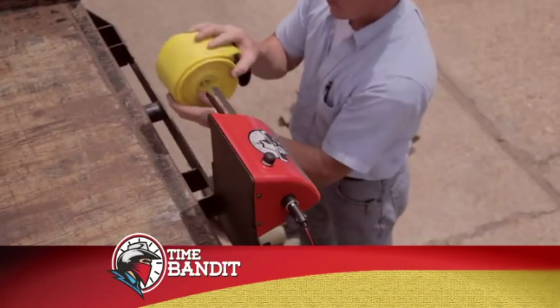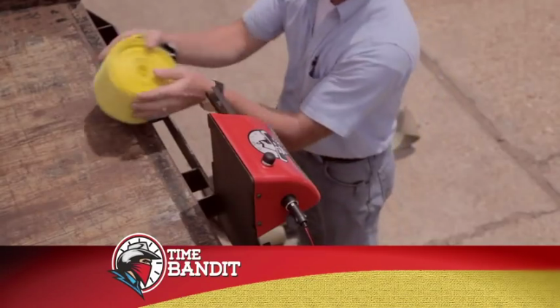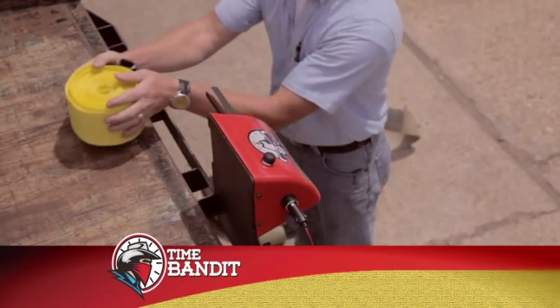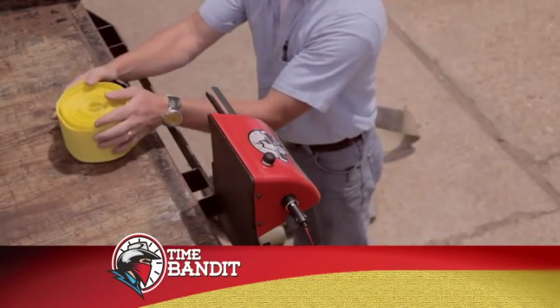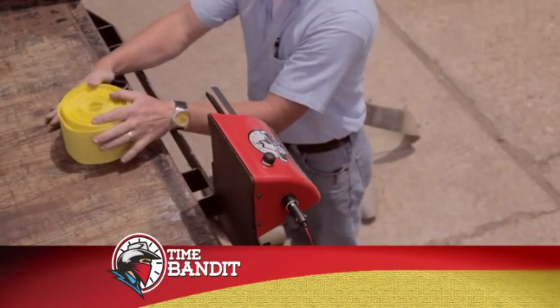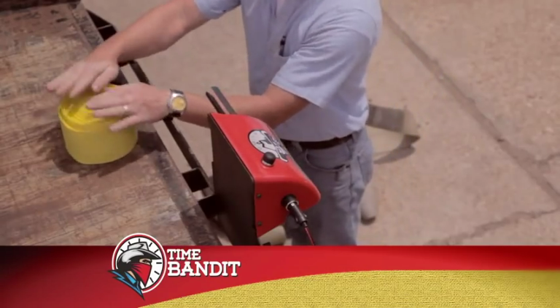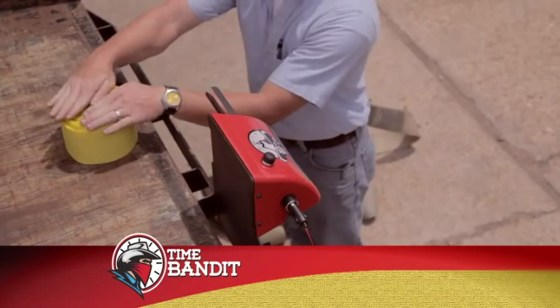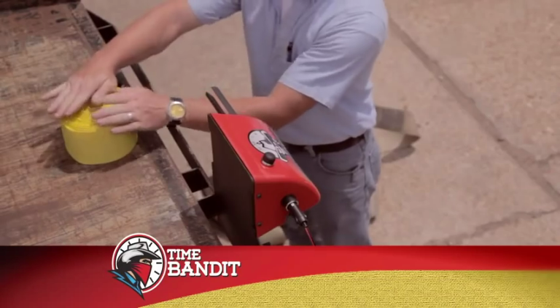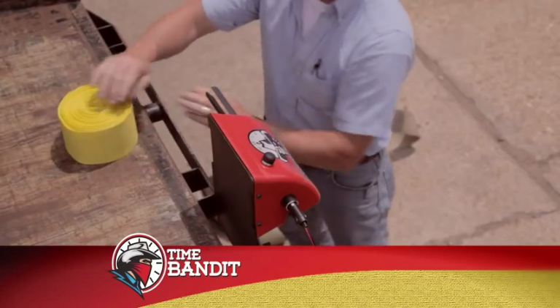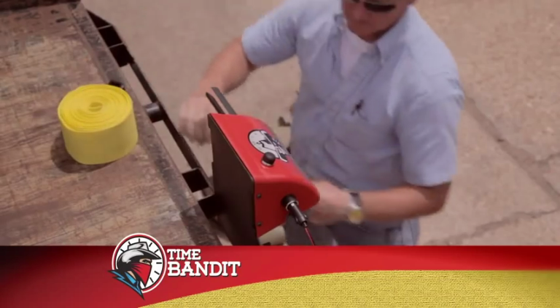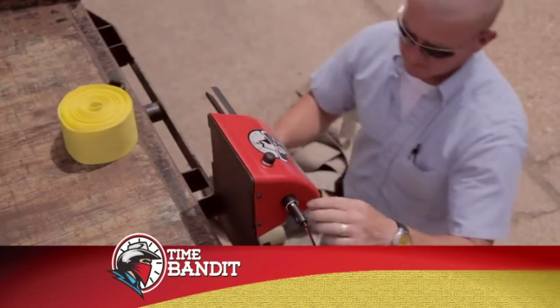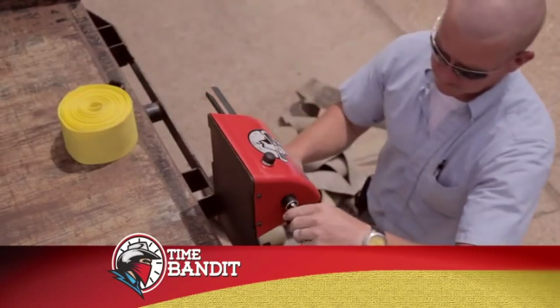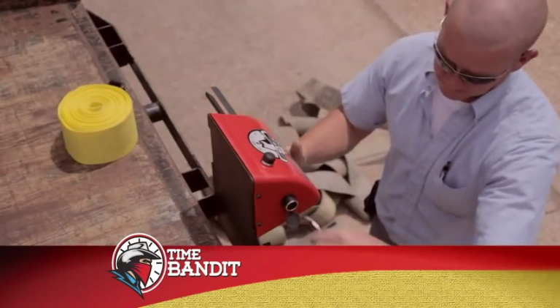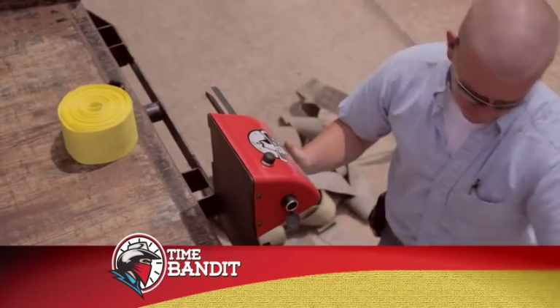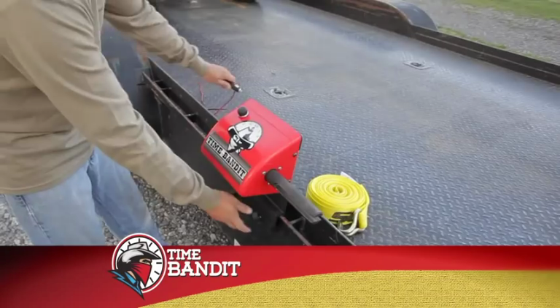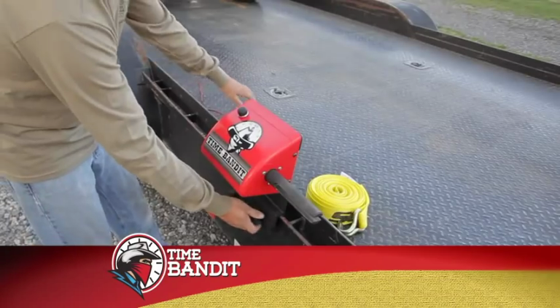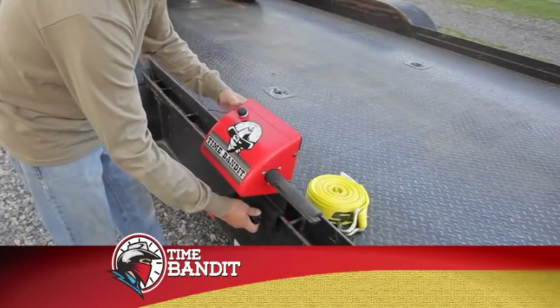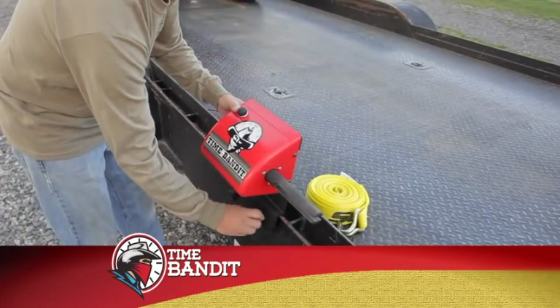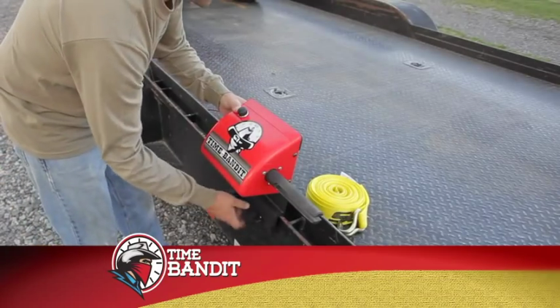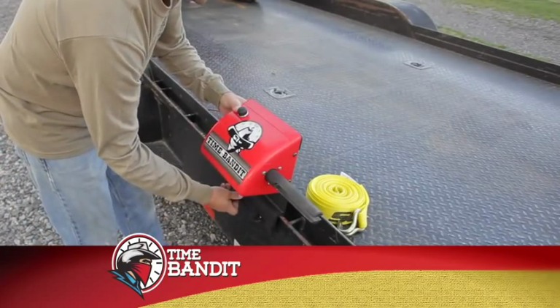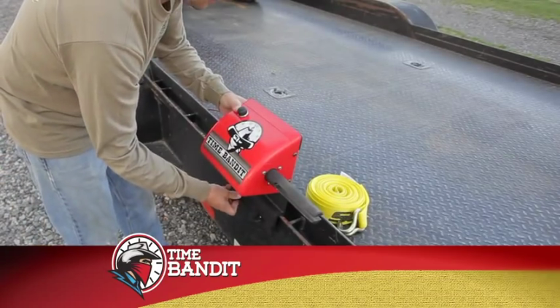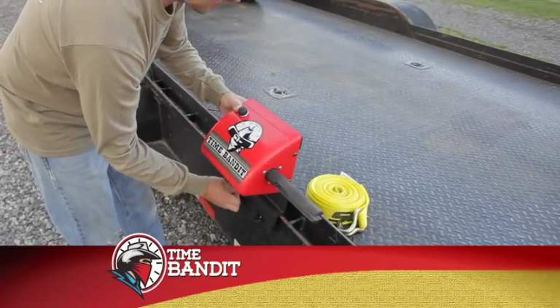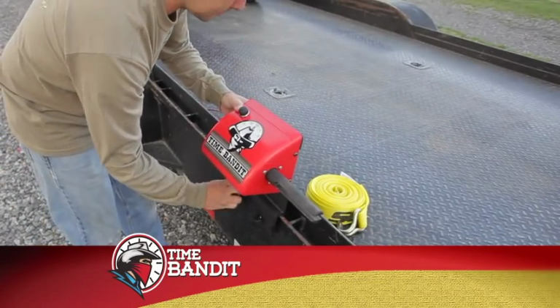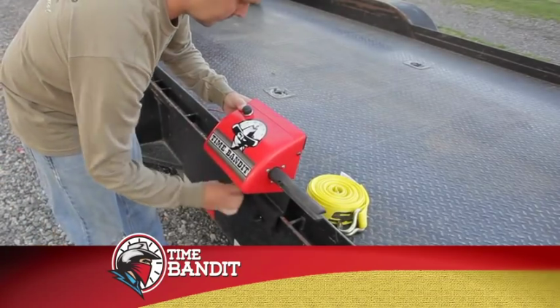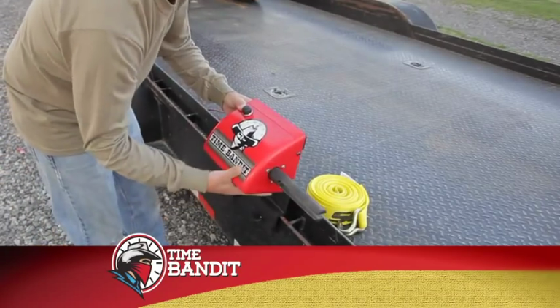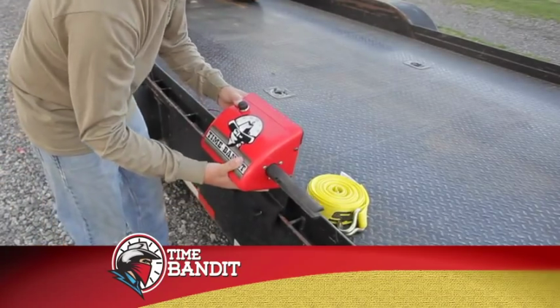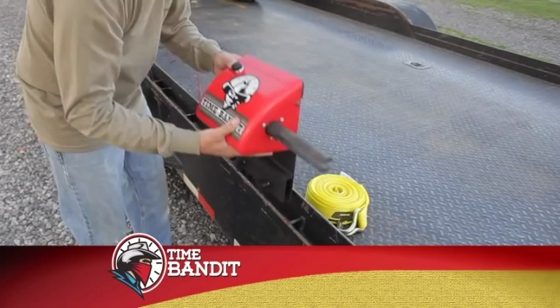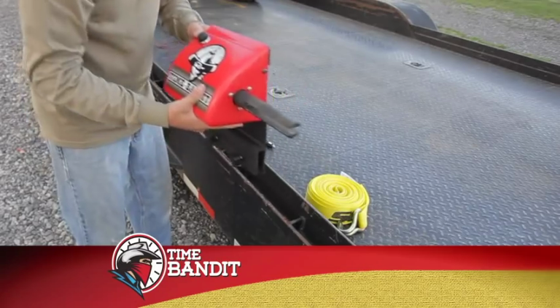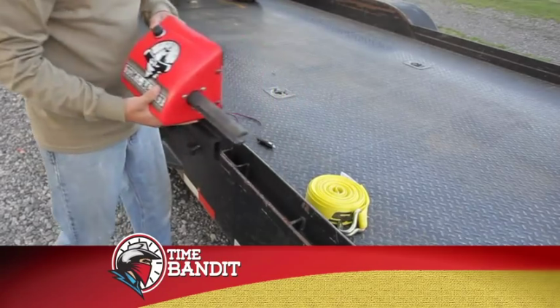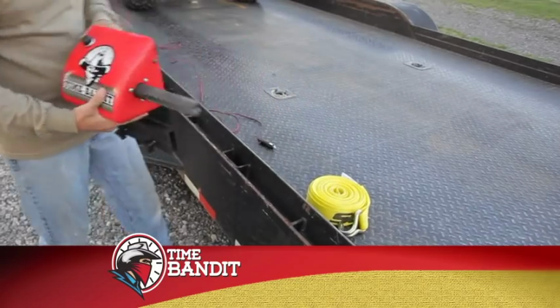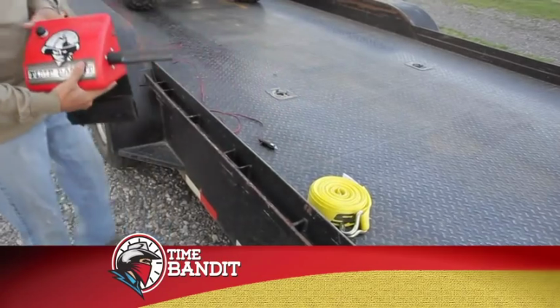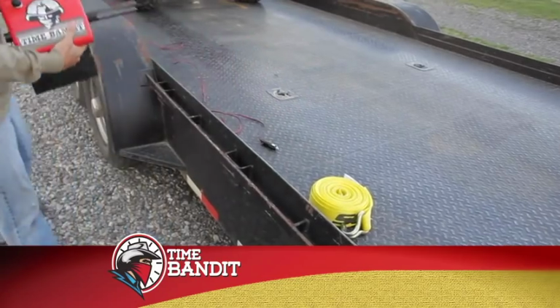Once you've rolled all your straps, simply unplug the Time Bandit from the 12 volt power source and turn the knobs counter clockwise, then remove it from the trailer.